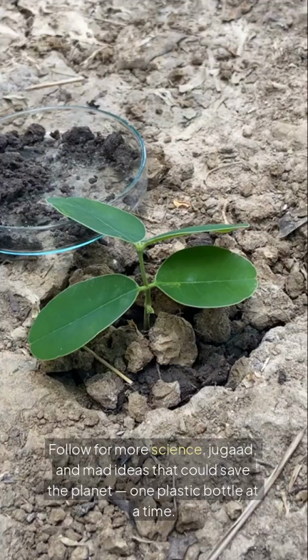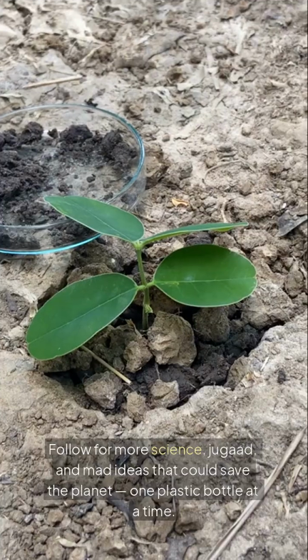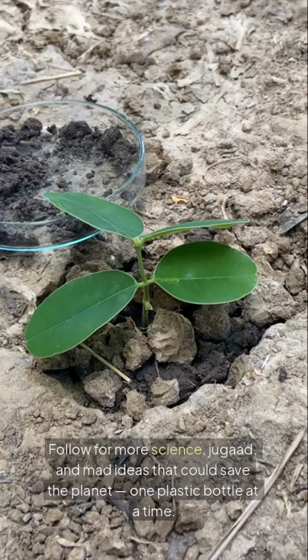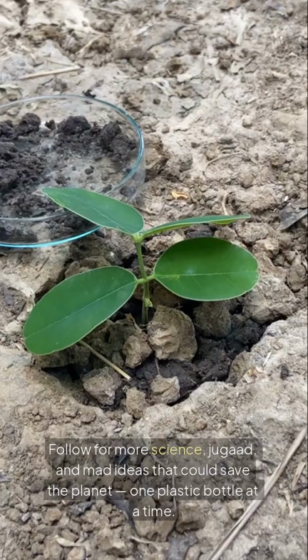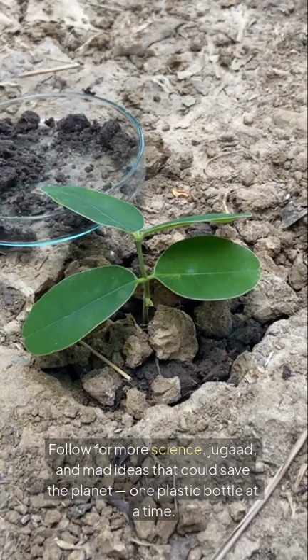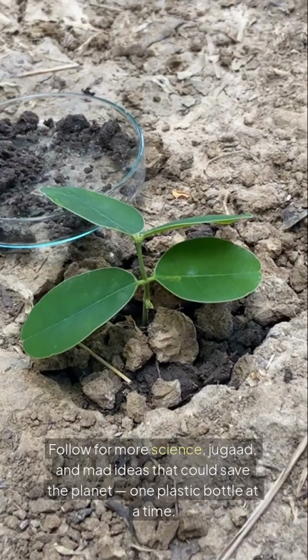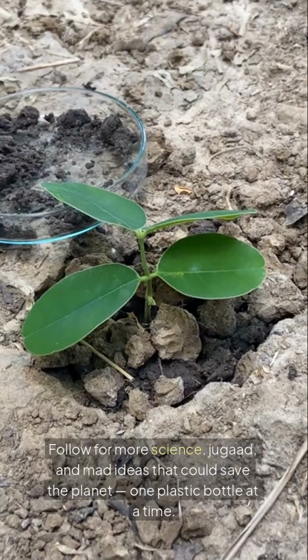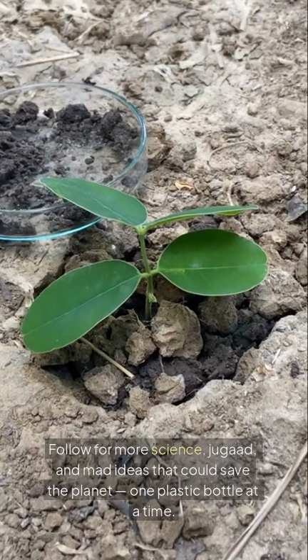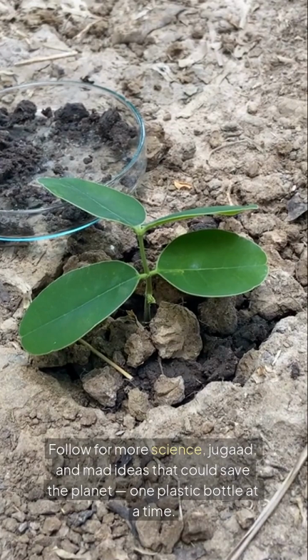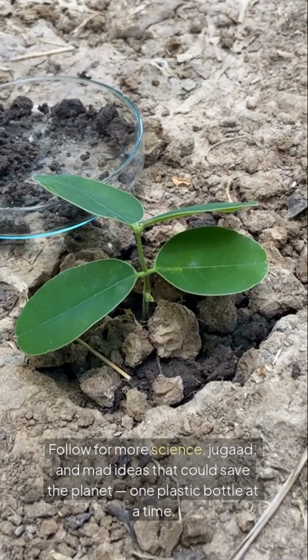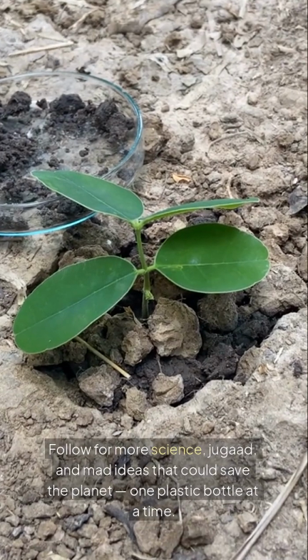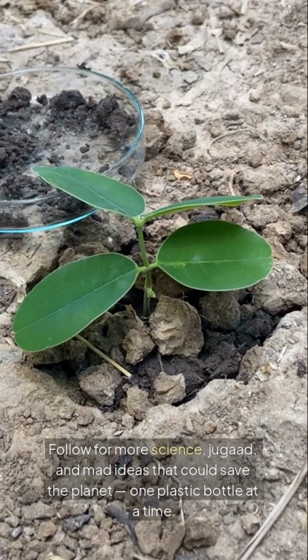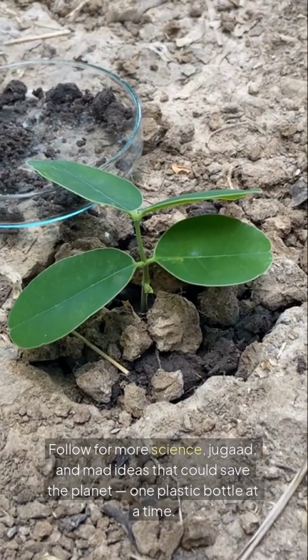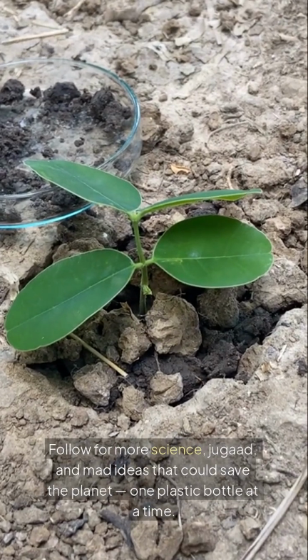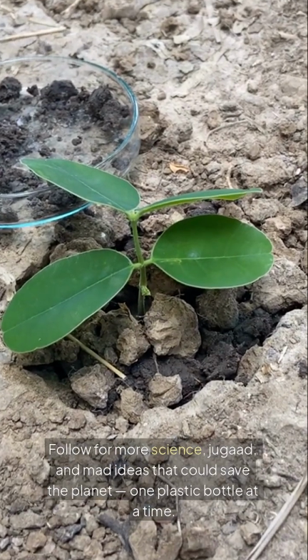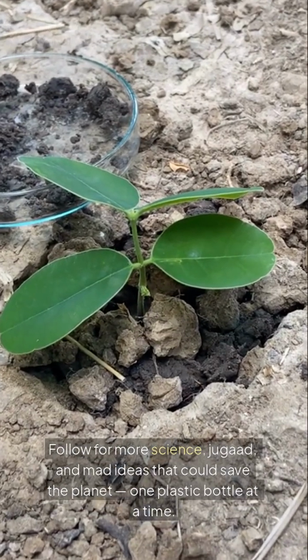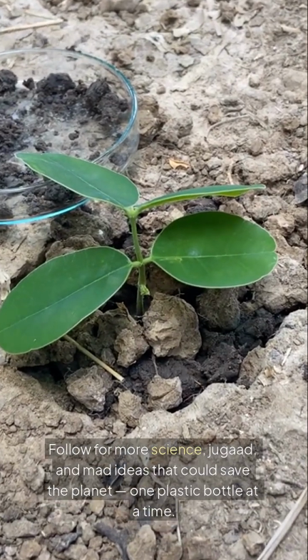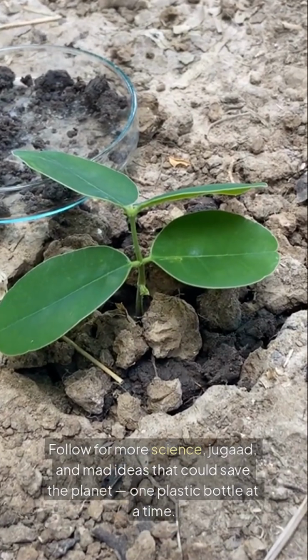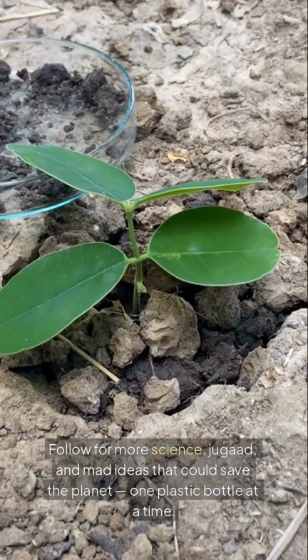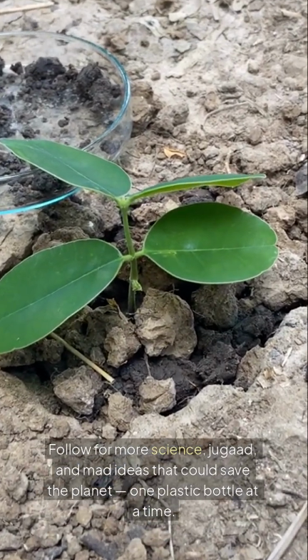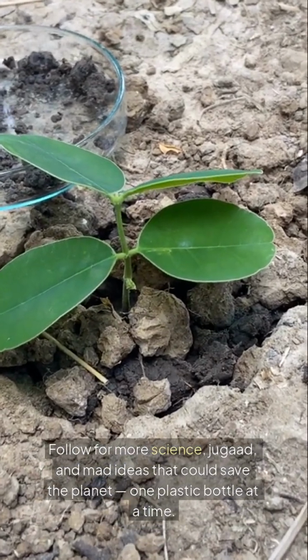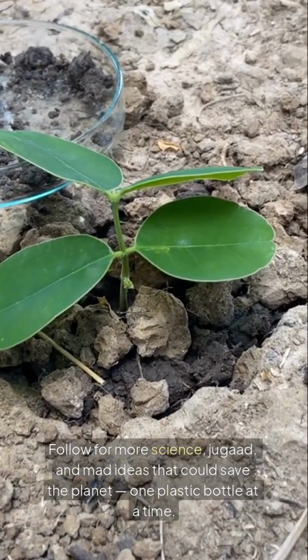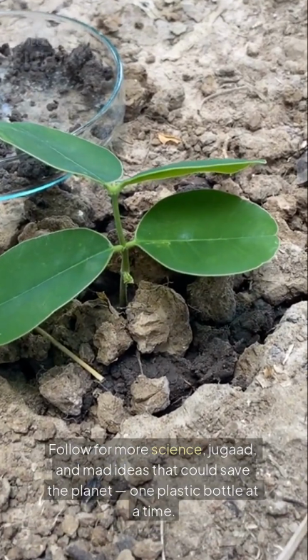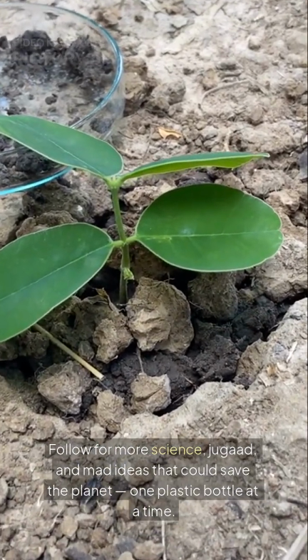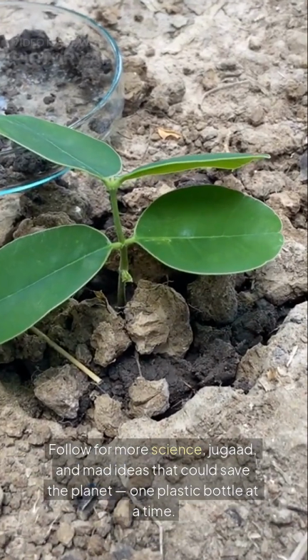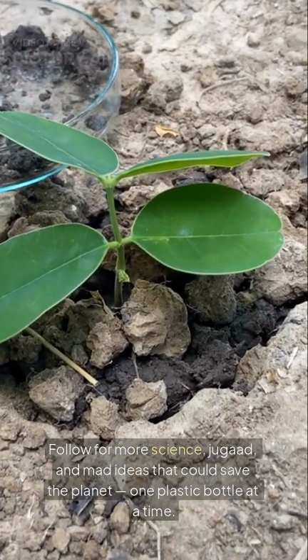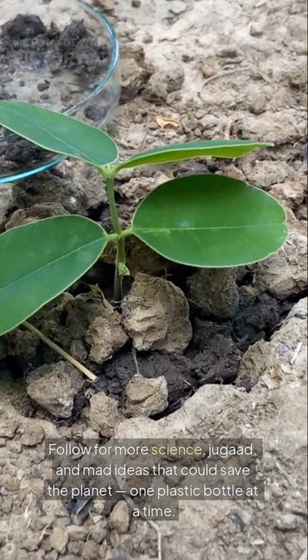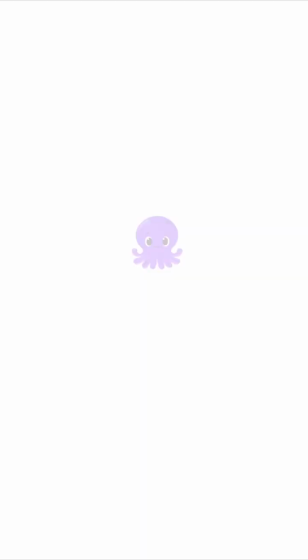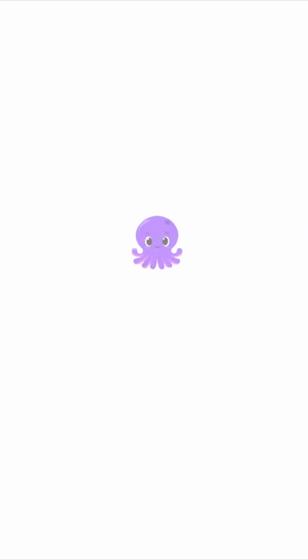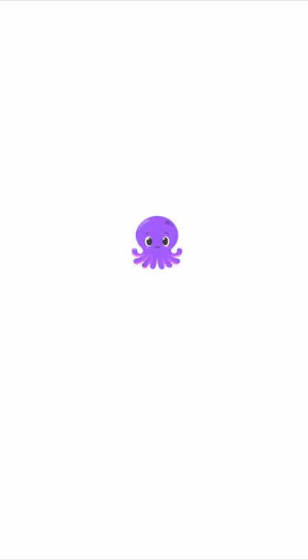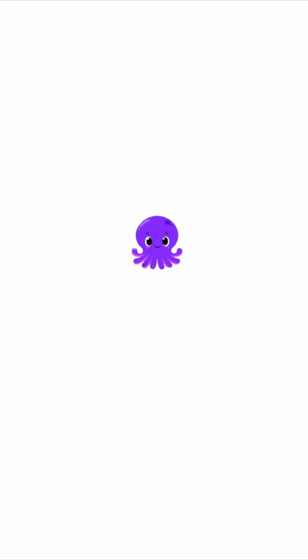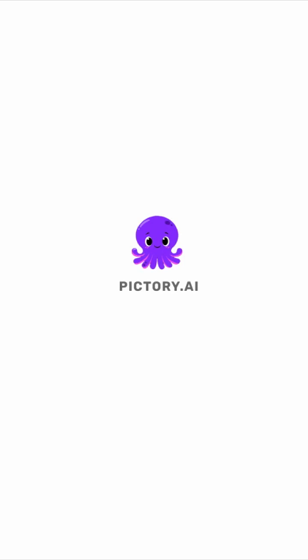Follow for more science and ideas that could save the planet — one plastic bottle at a time.